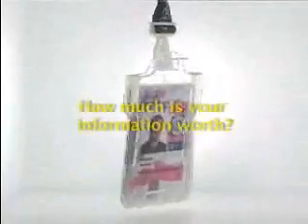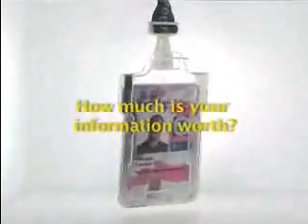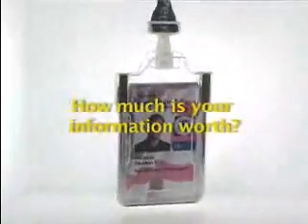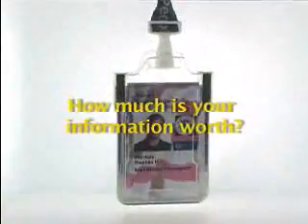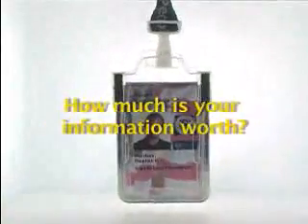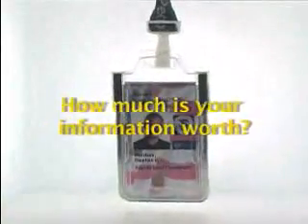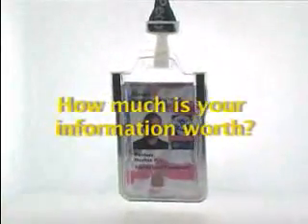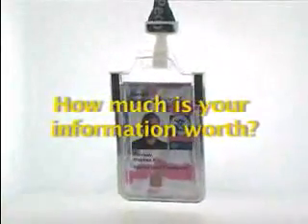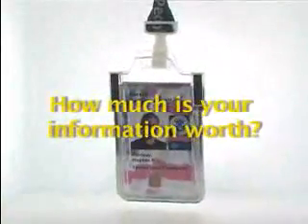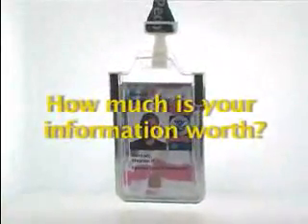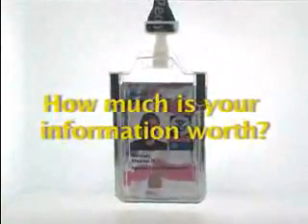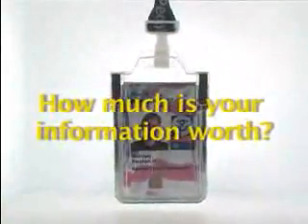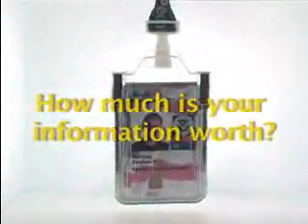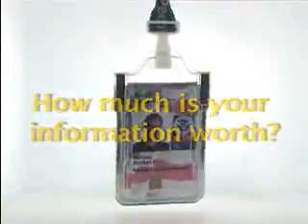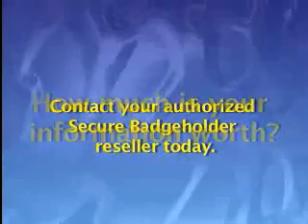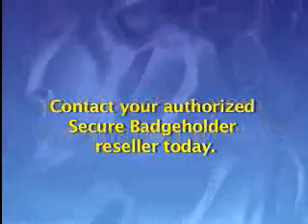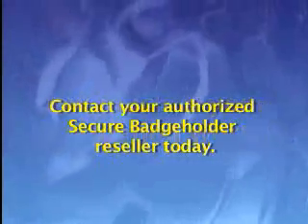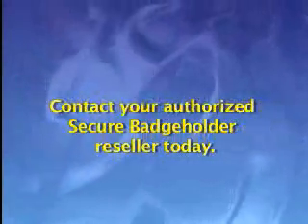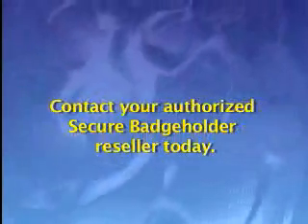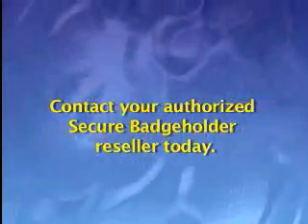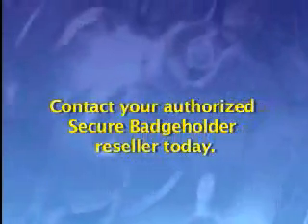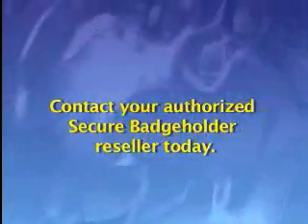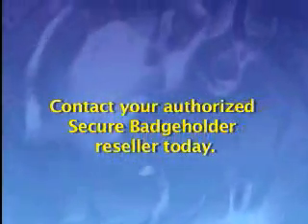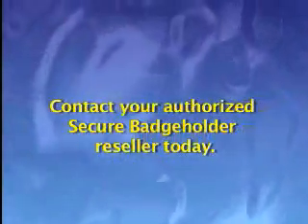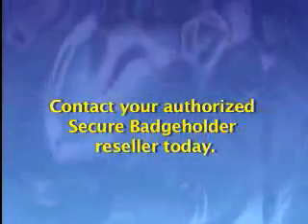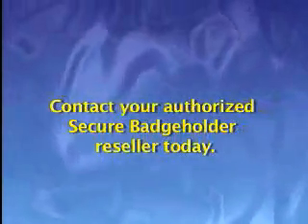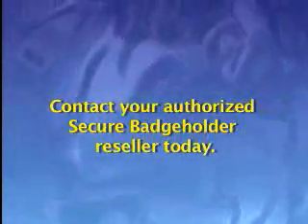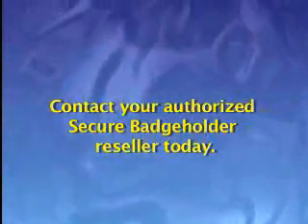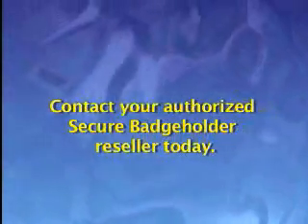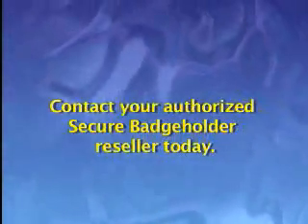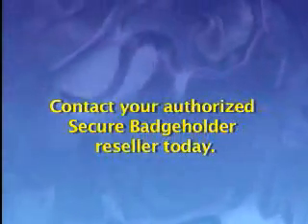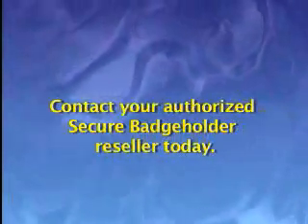How much is your information worth? Contact your authorized secure badge holder reseller today.